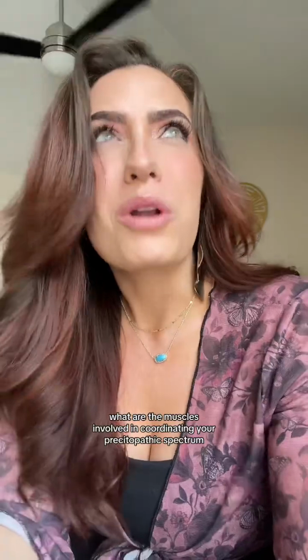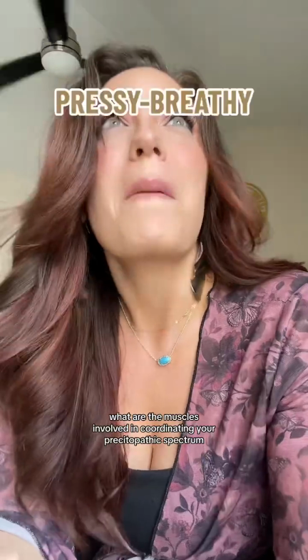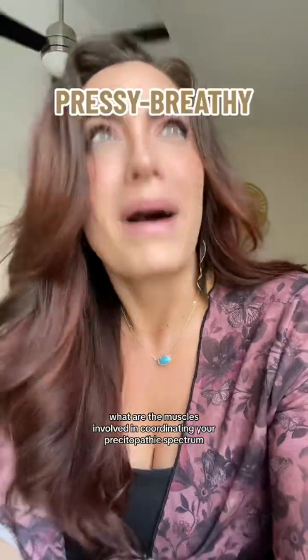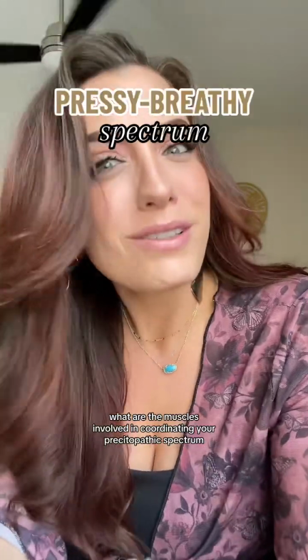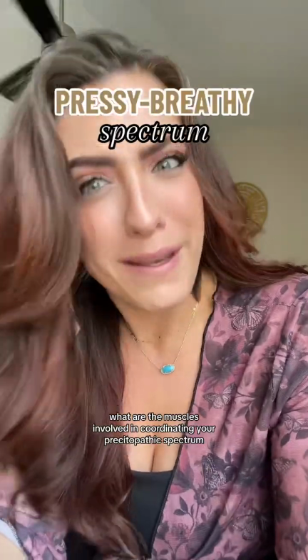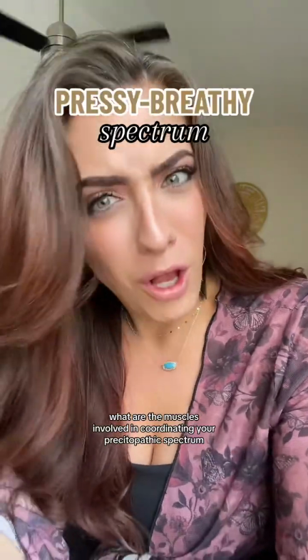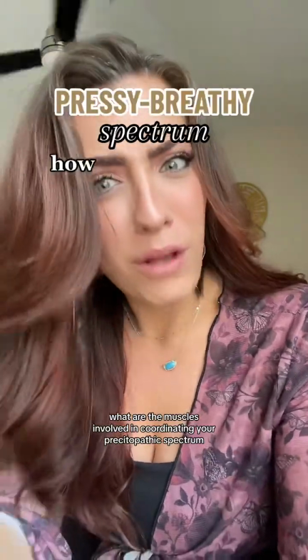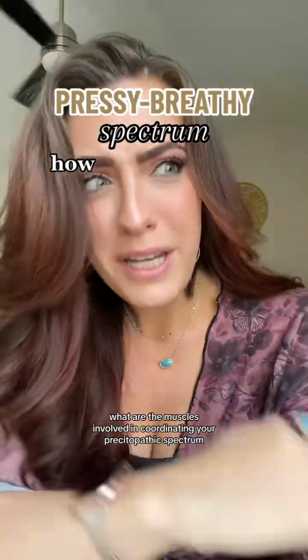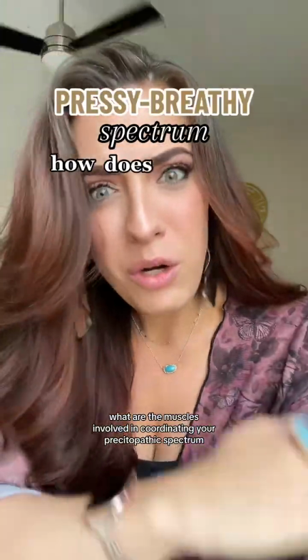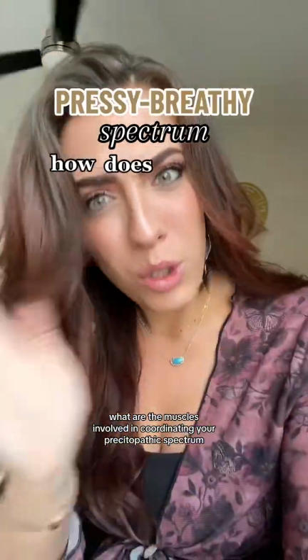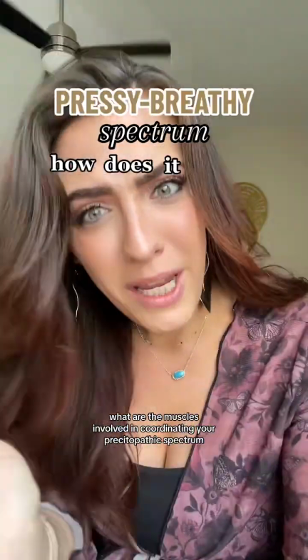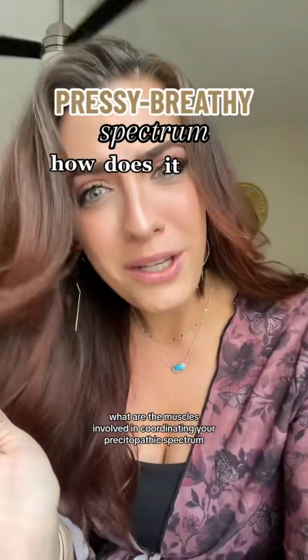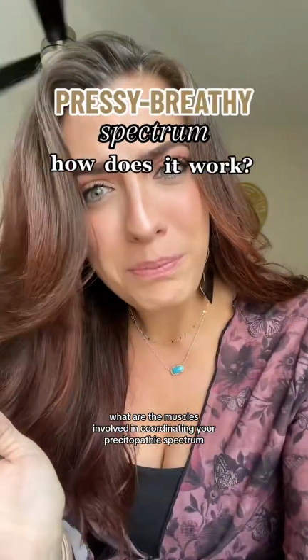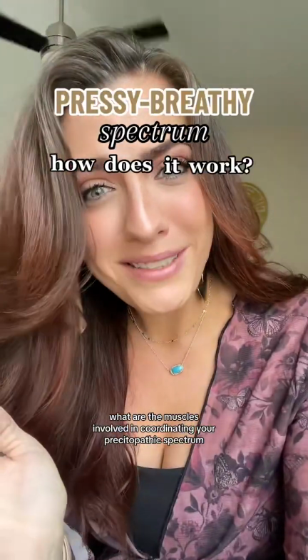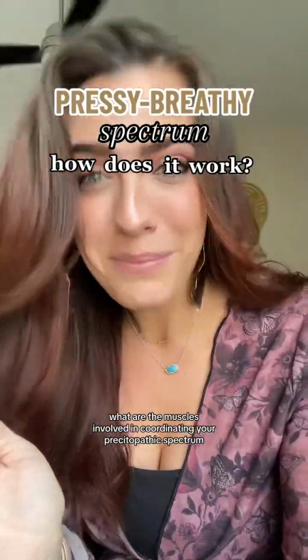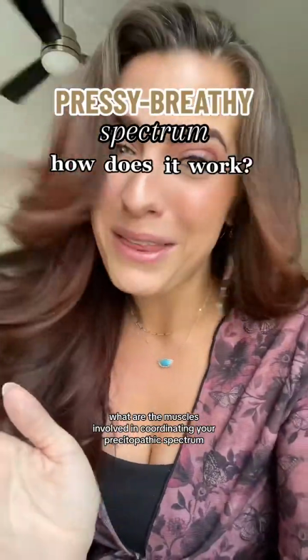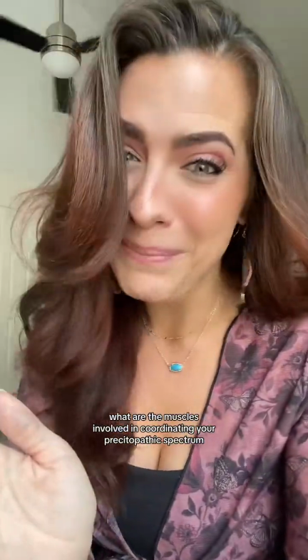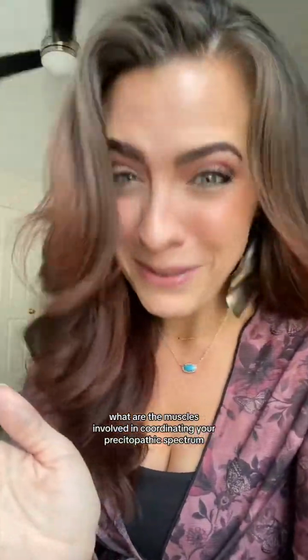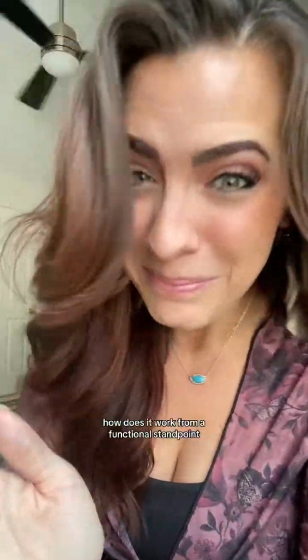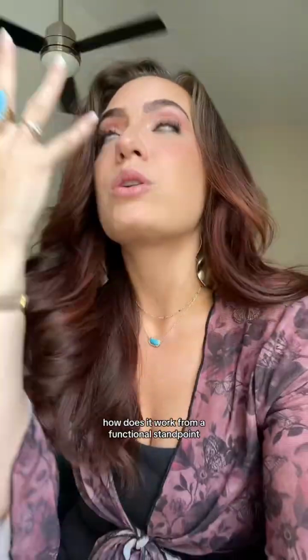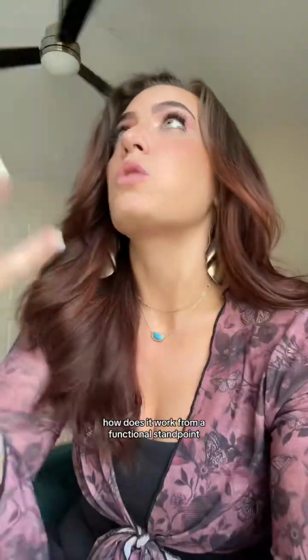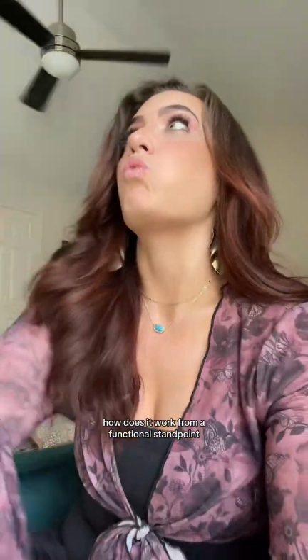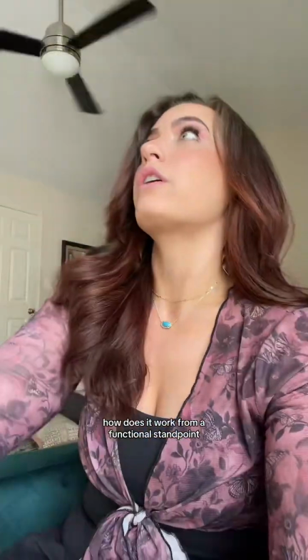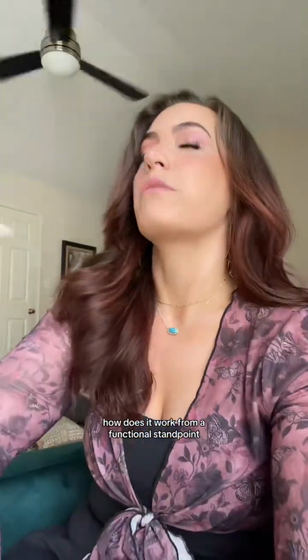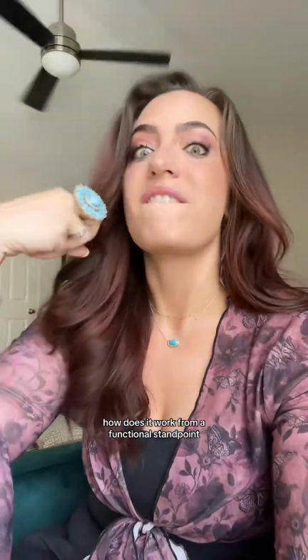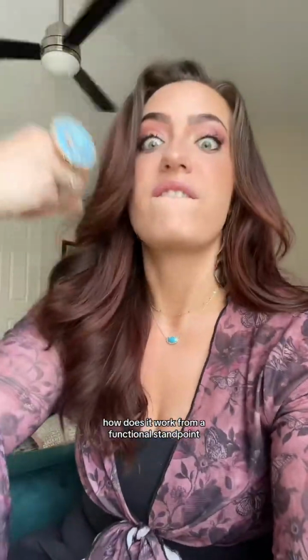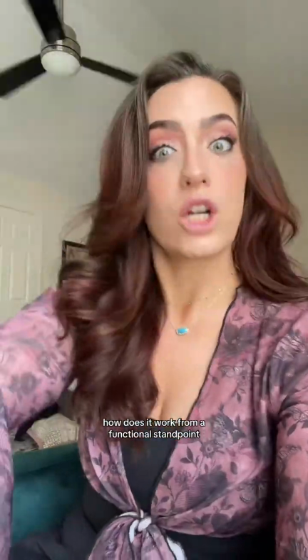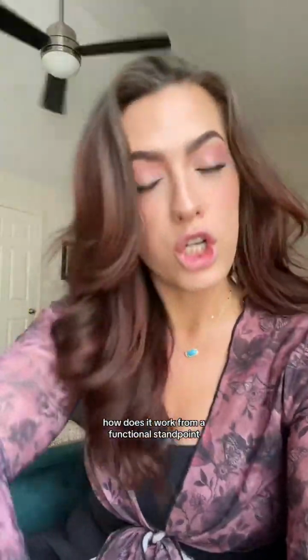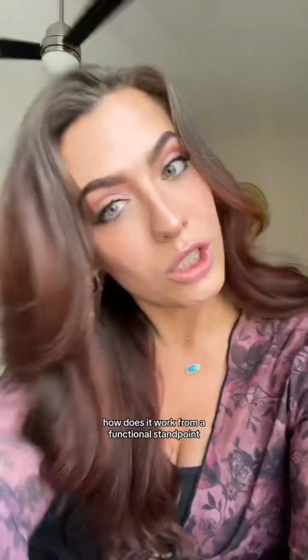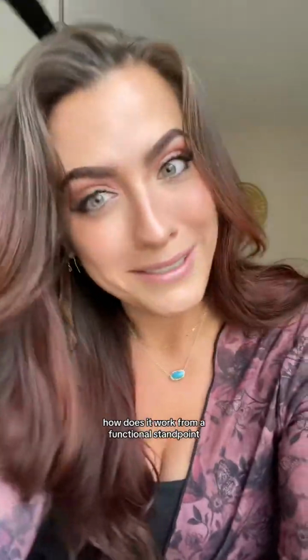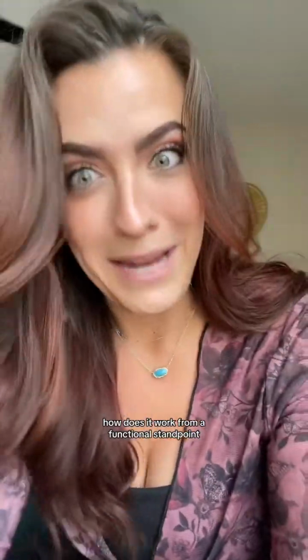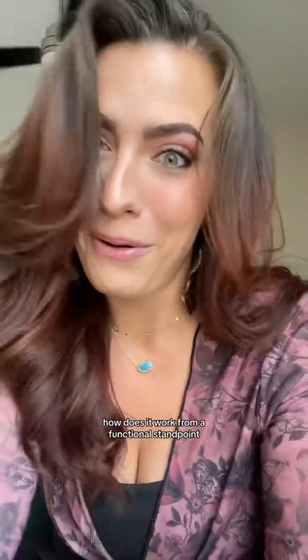What are the muscles involved in coordinating your pressy to breathy spectrum? How does it work from a functional standpoint?